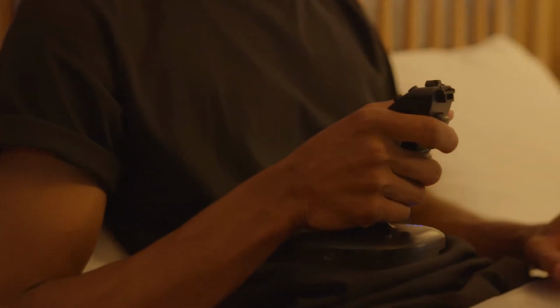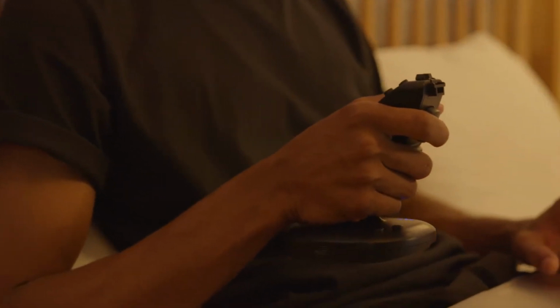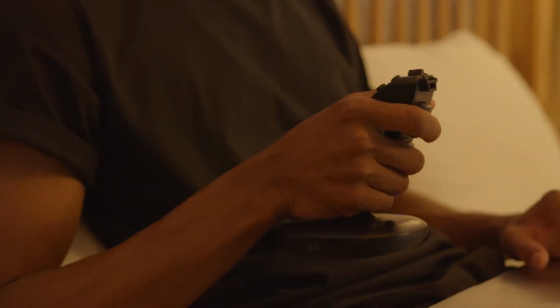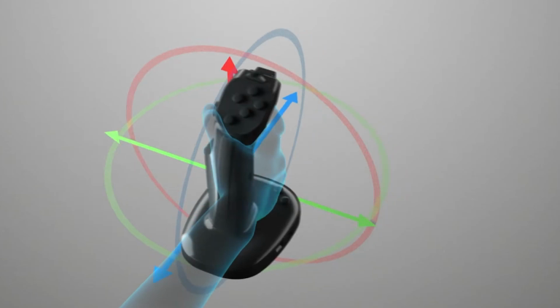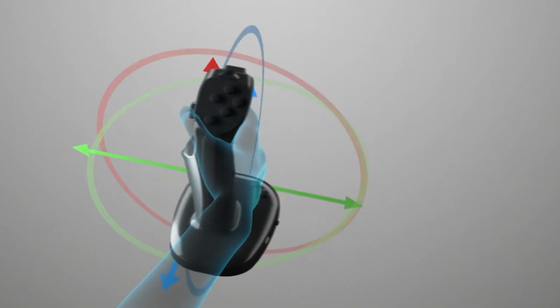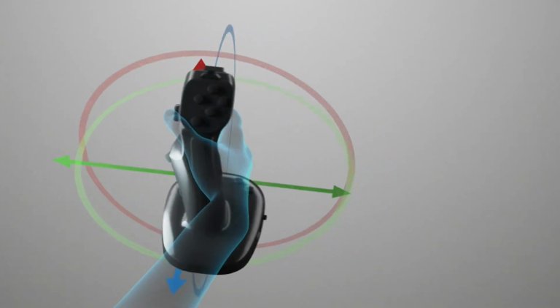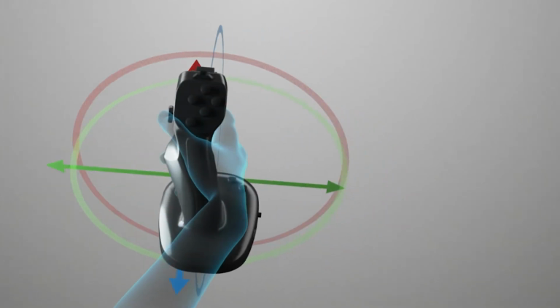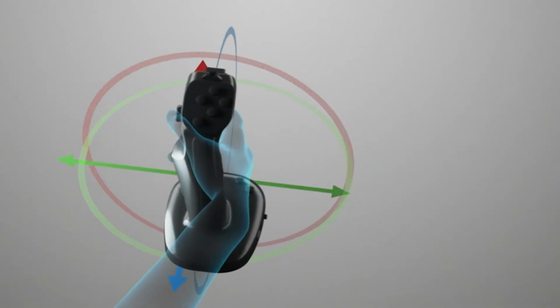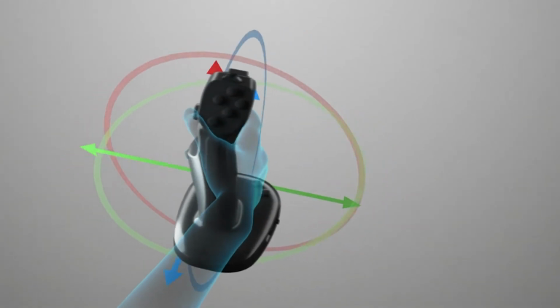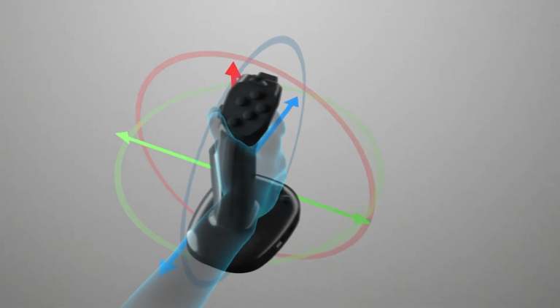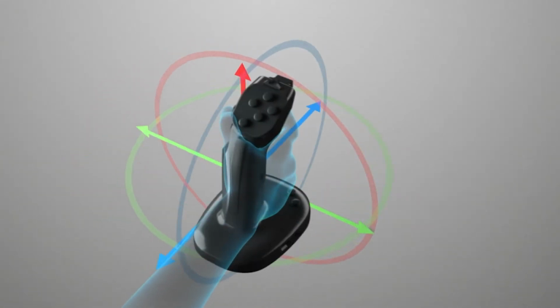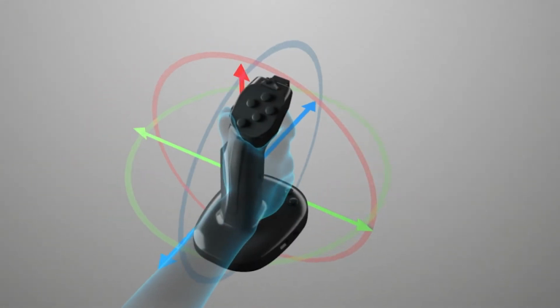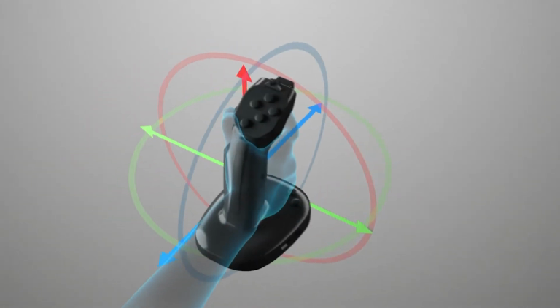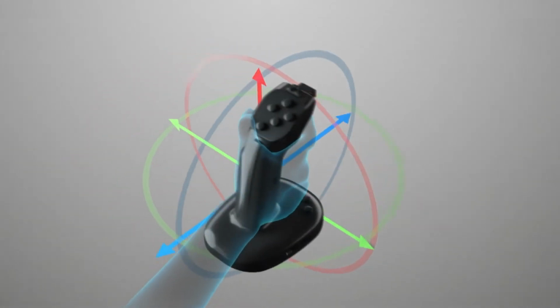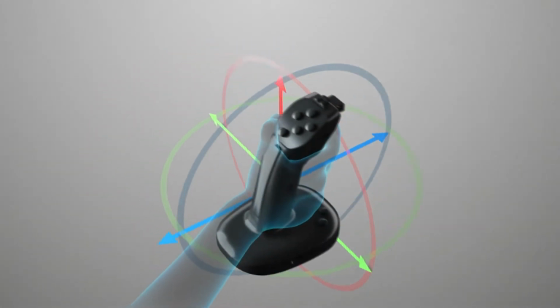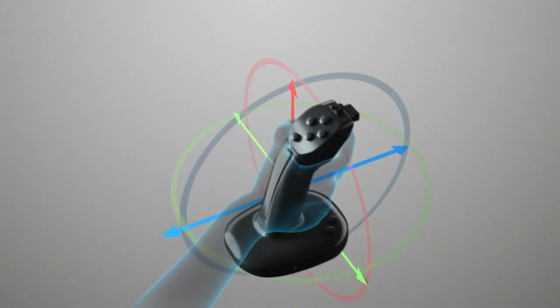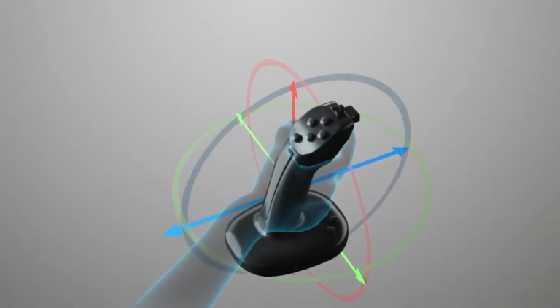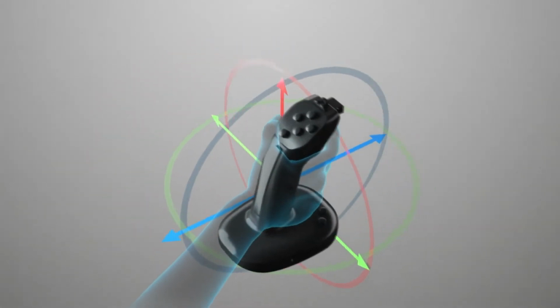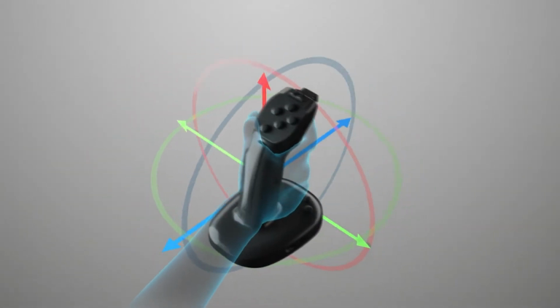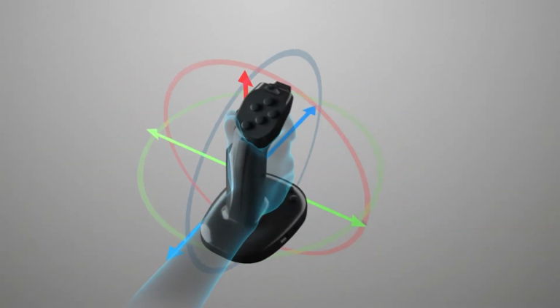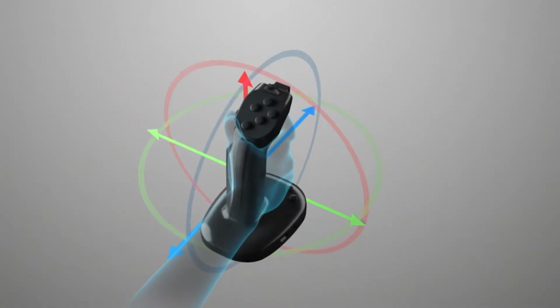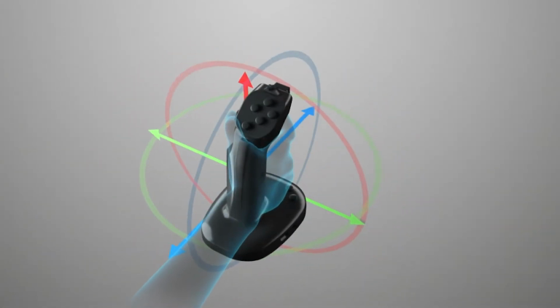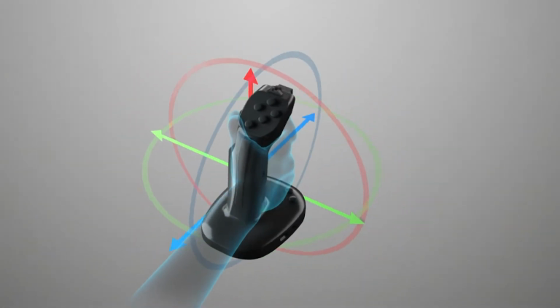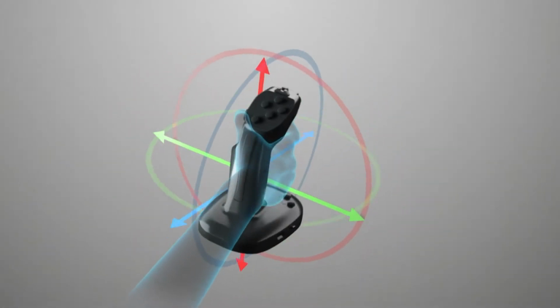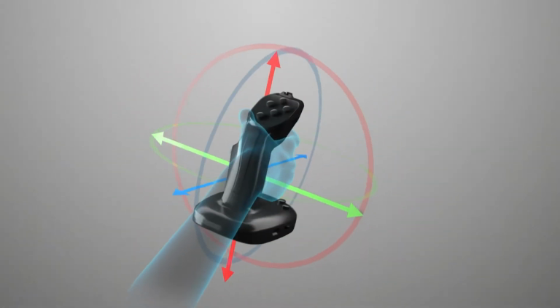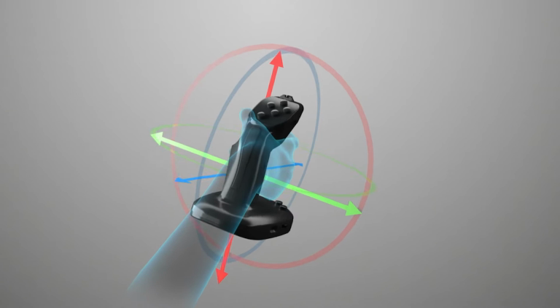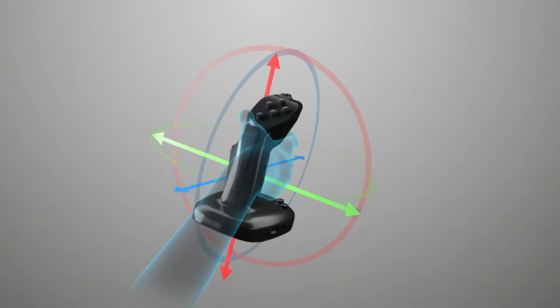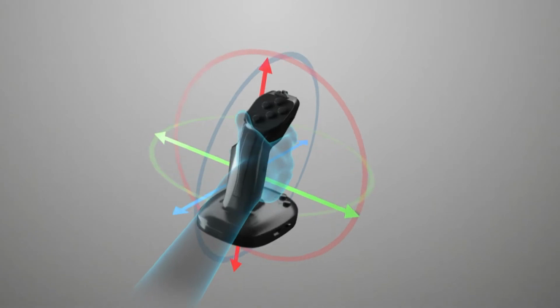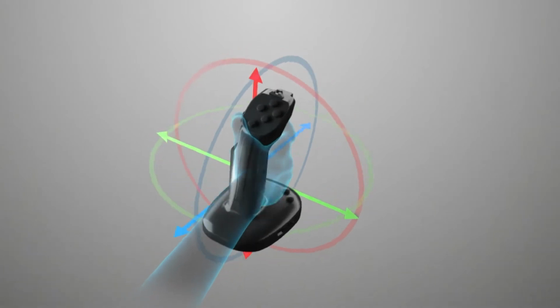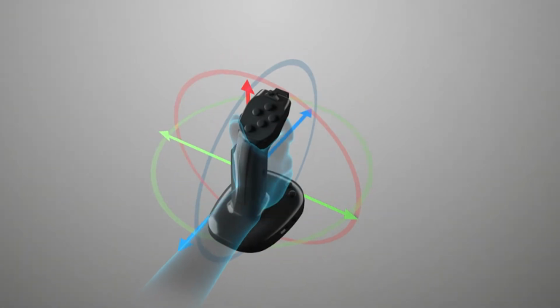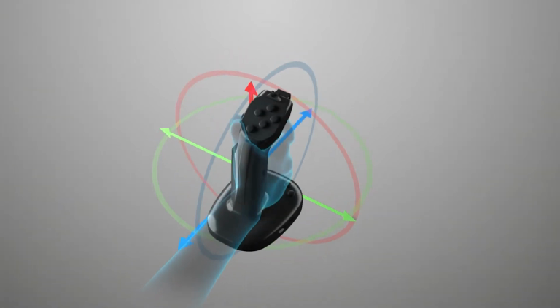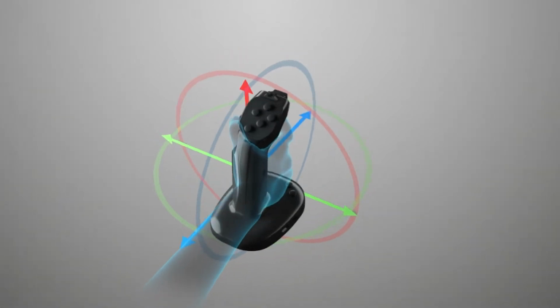NextTick uses 9DOF convergence technology to ensure accurate and stable operation.